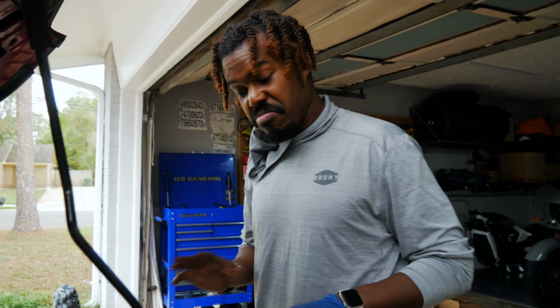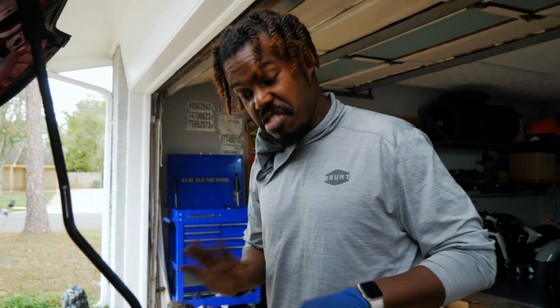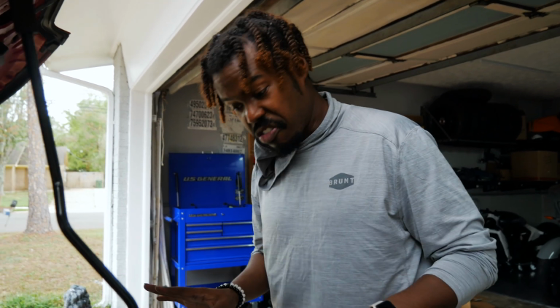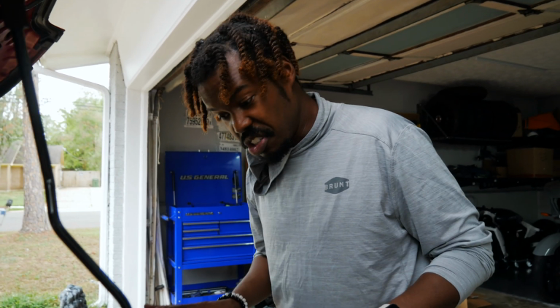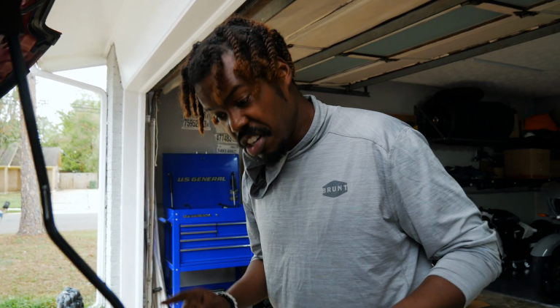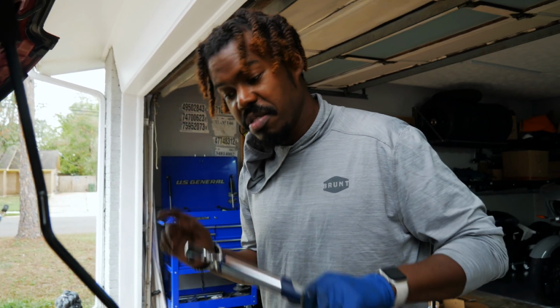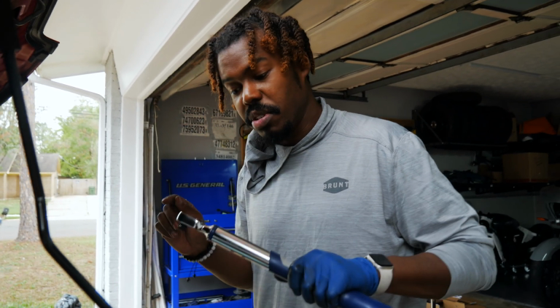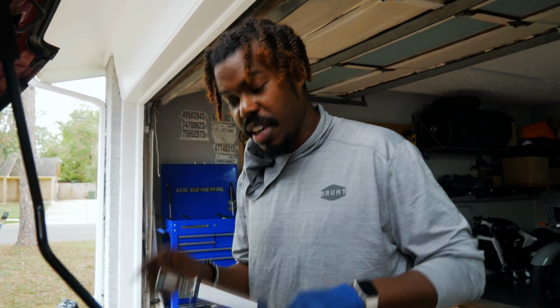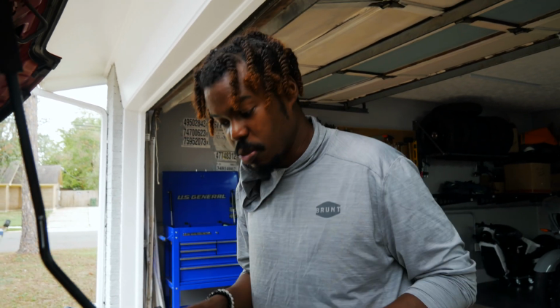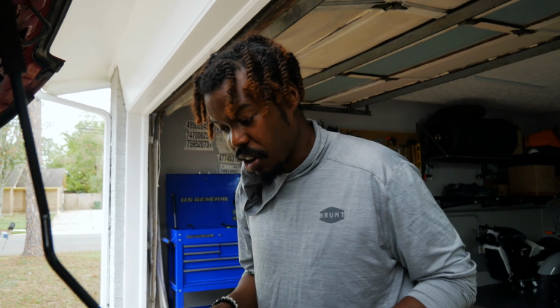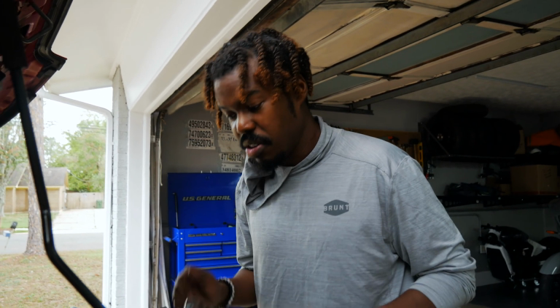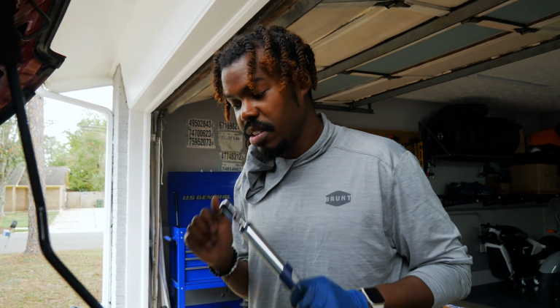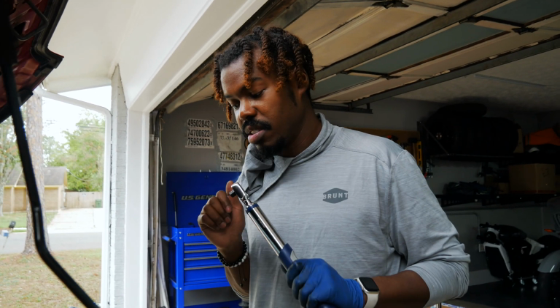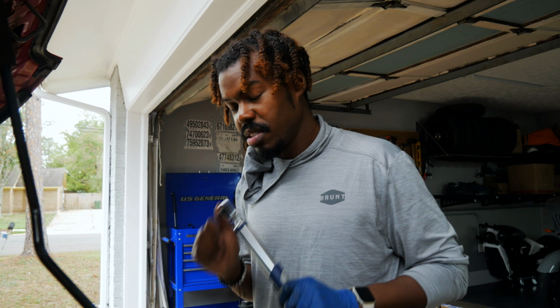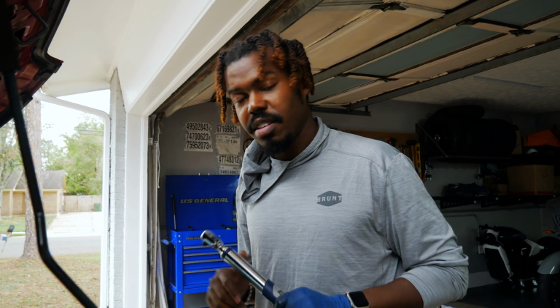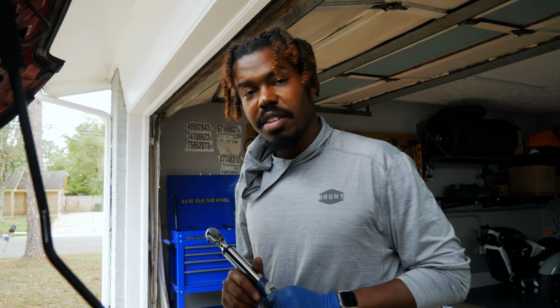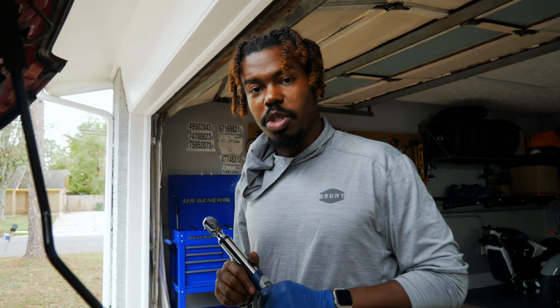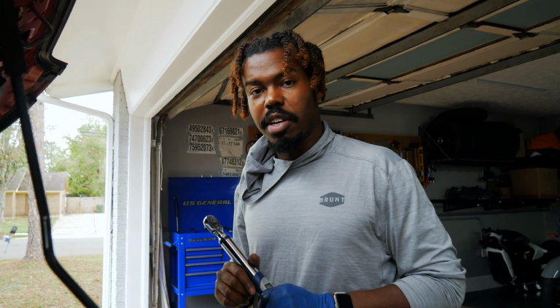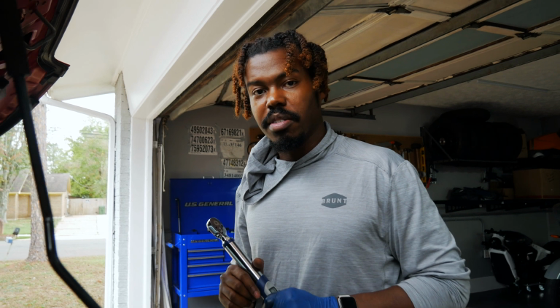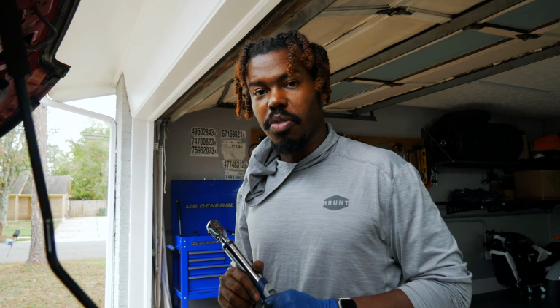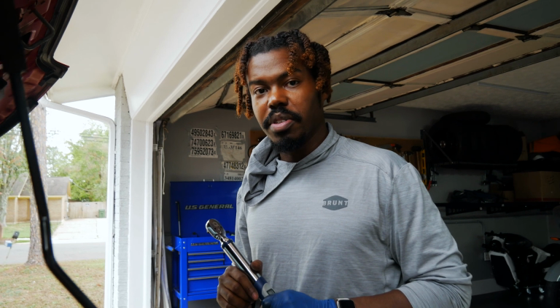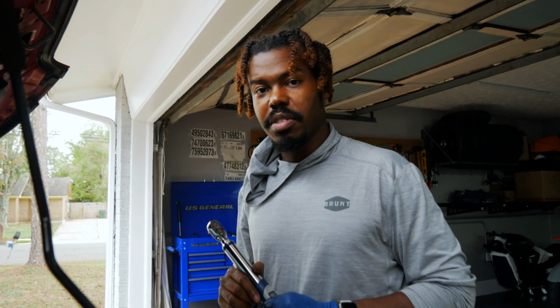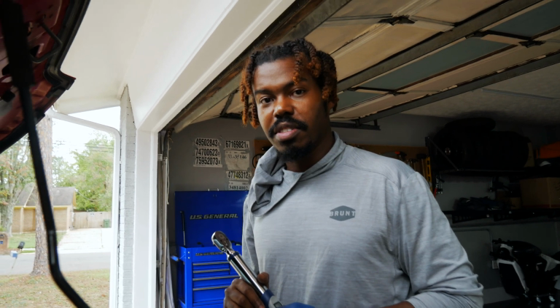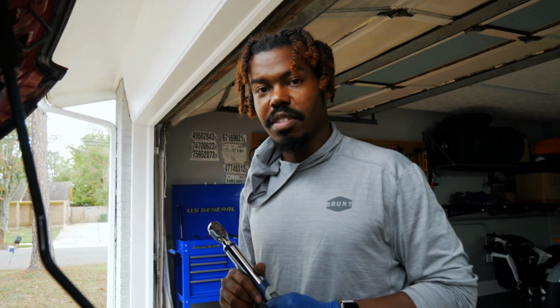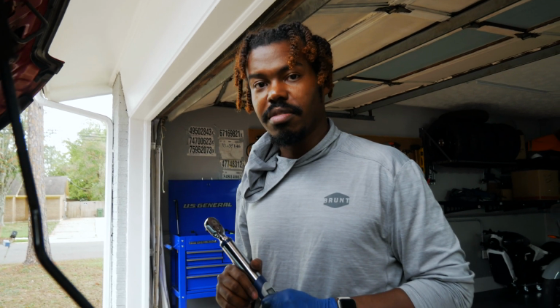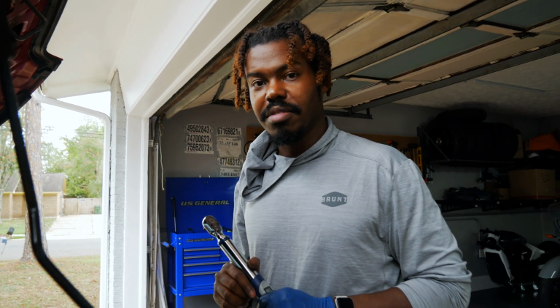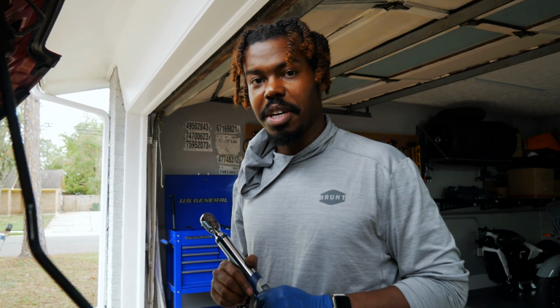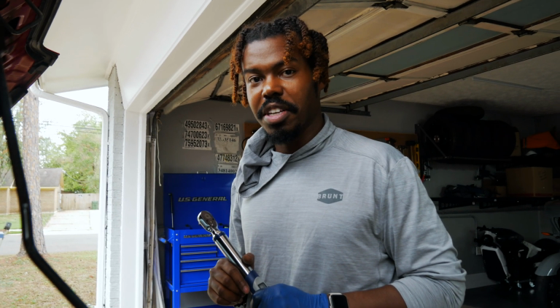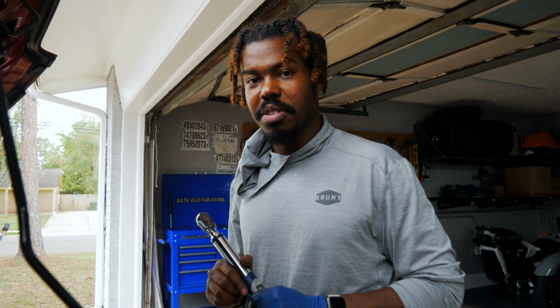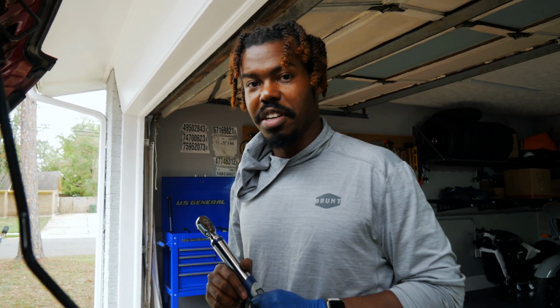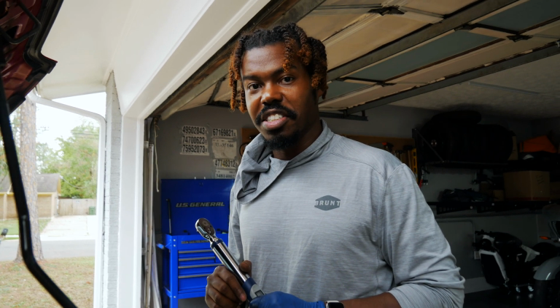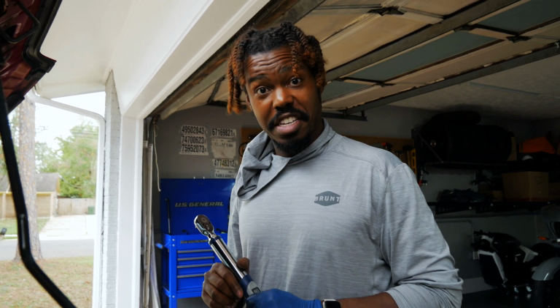First head job — not fully done, but the head is back on. Wish me luck. Hopefully this thing comes together and it doesn't leak.